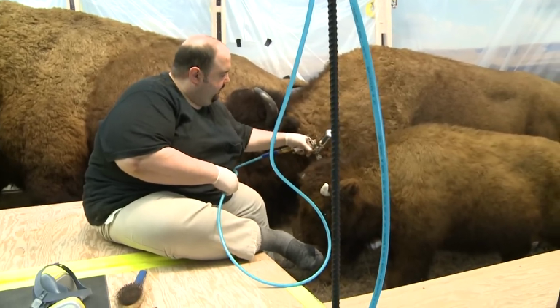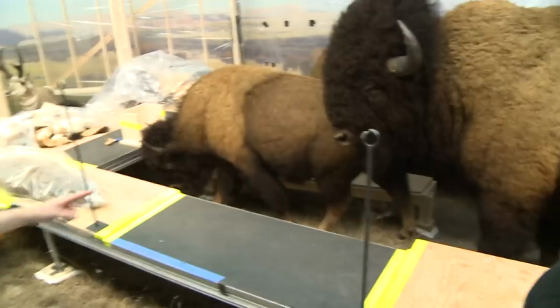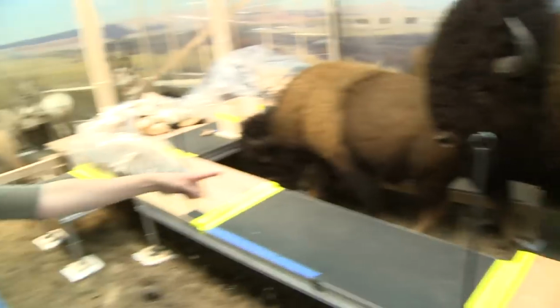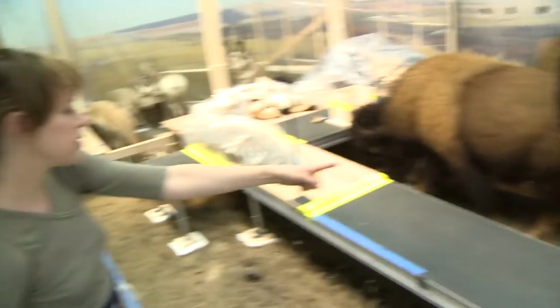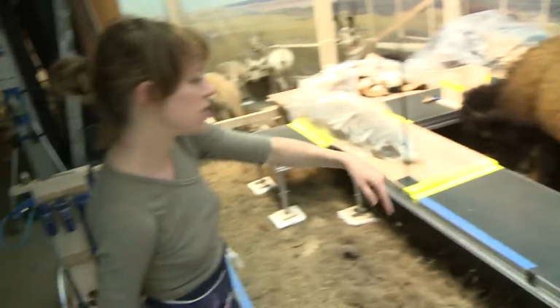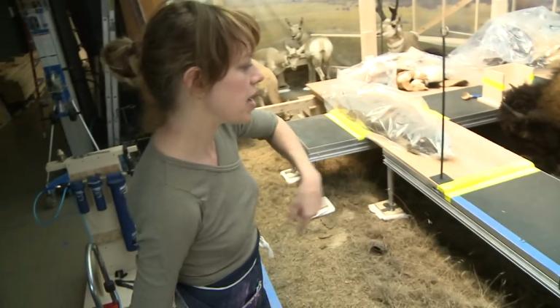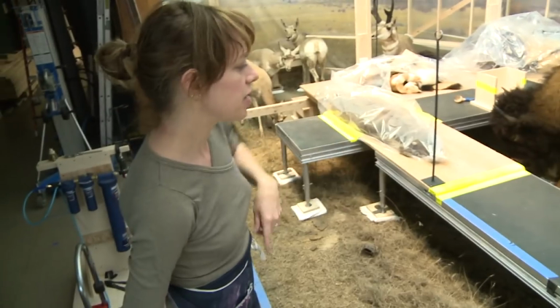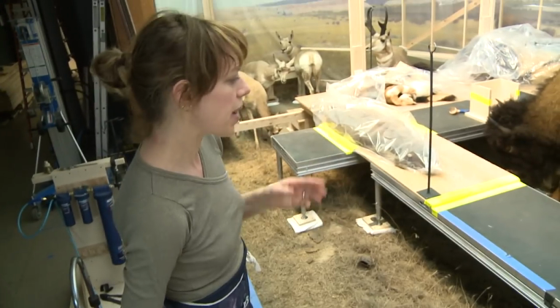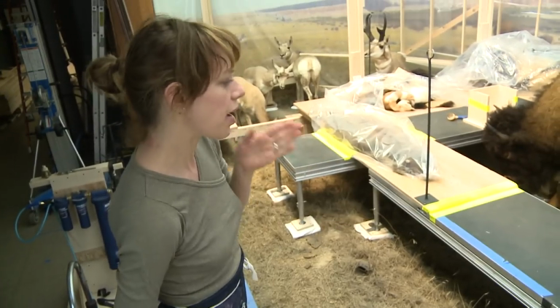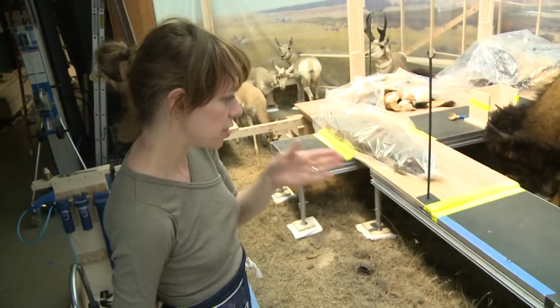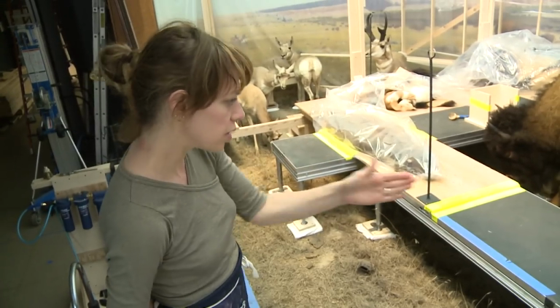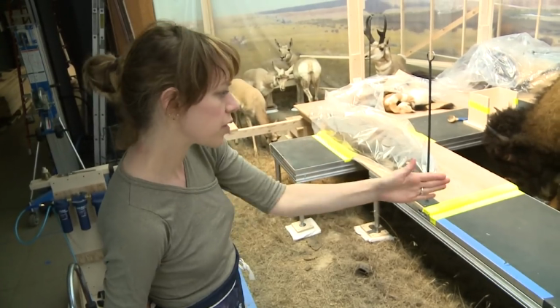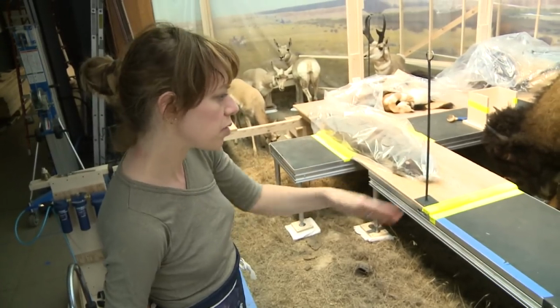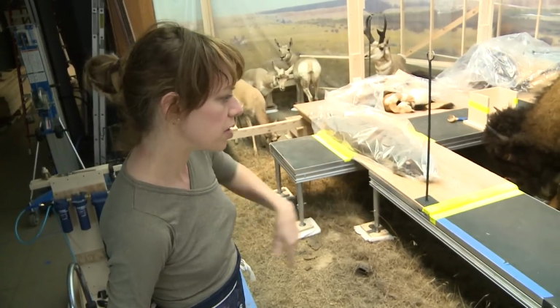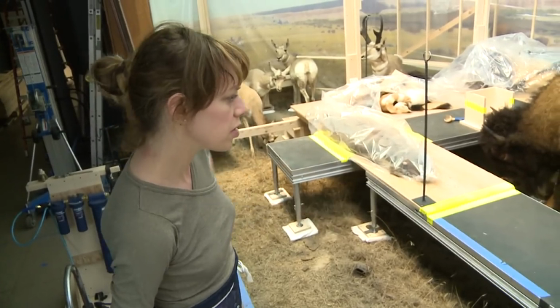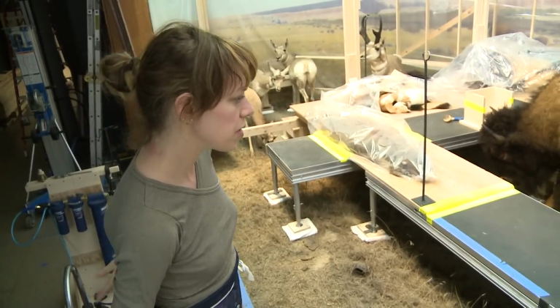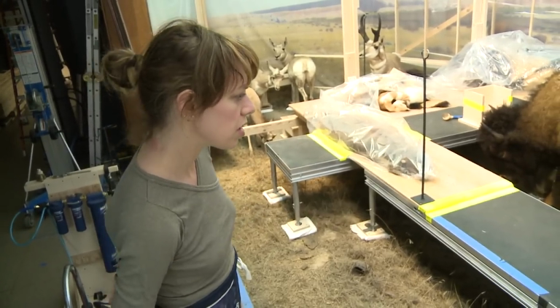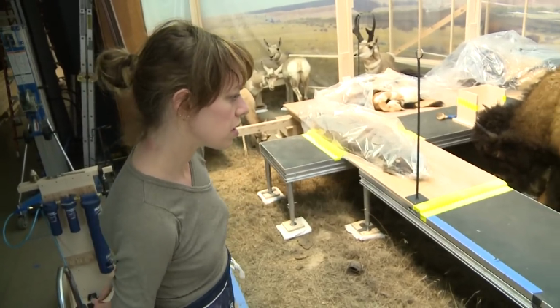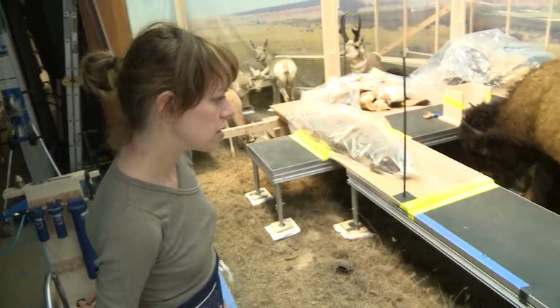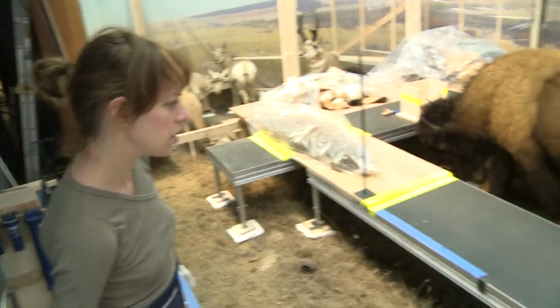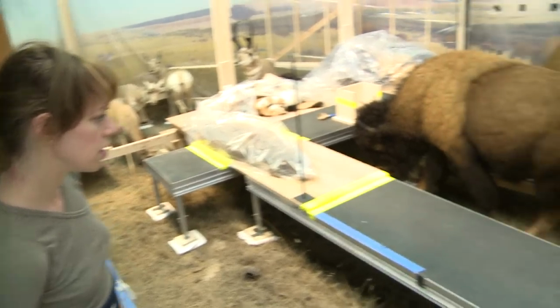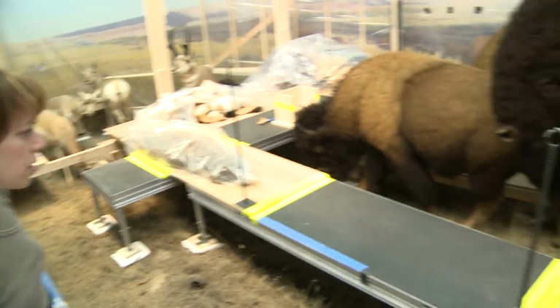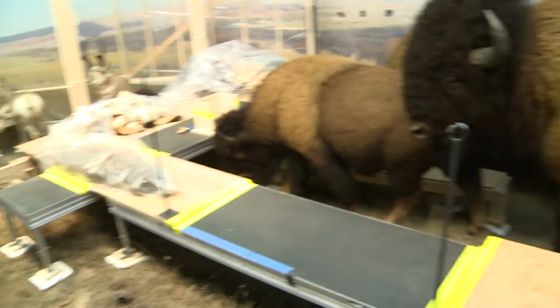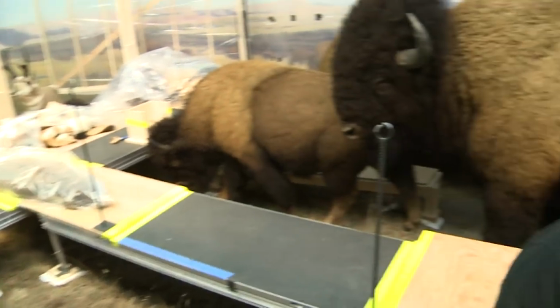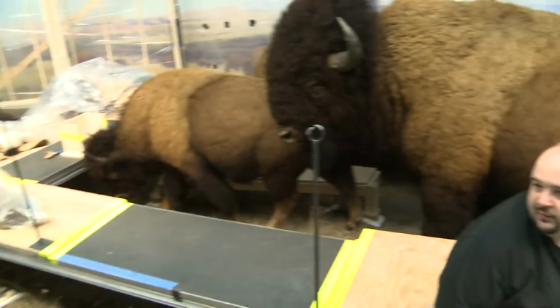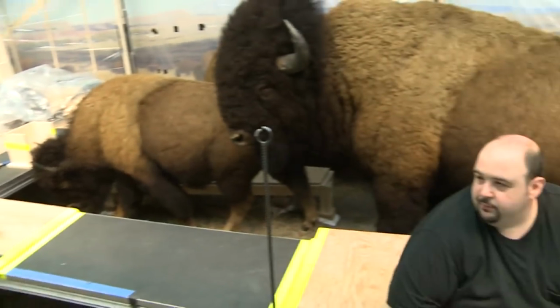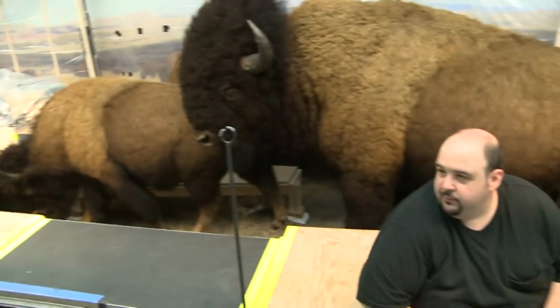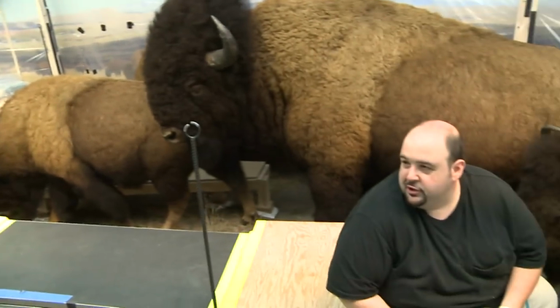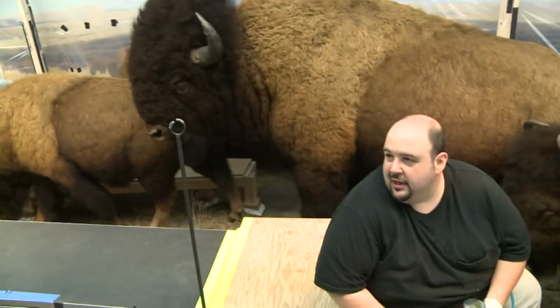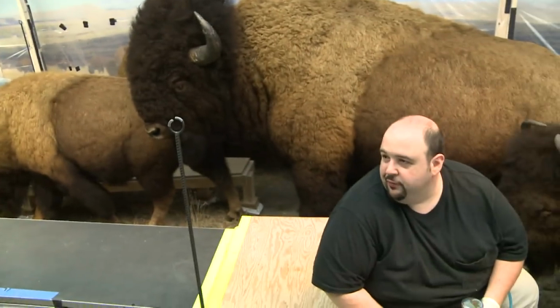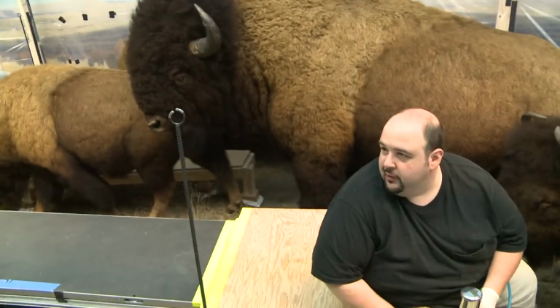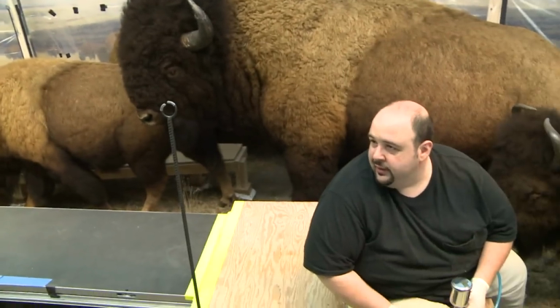It's interesting — the male in the back, when you look through, those are pretty good. Yeah, they're kind of shadowed from the light.